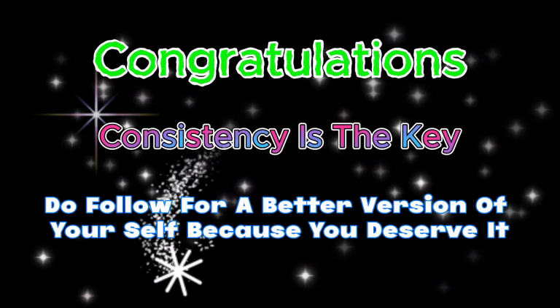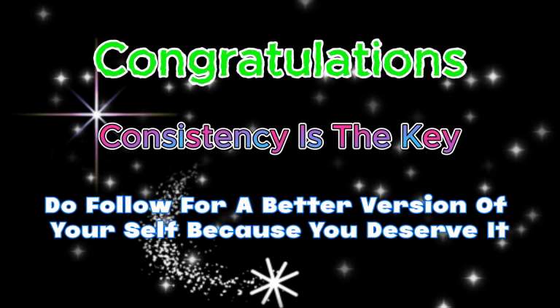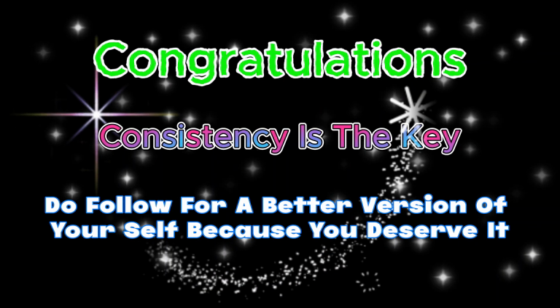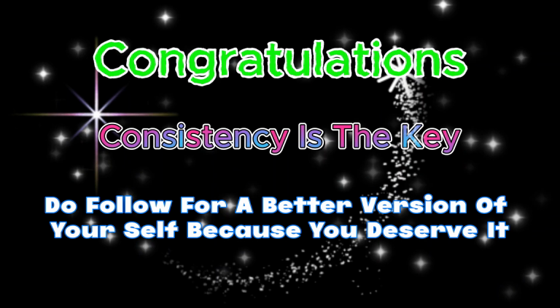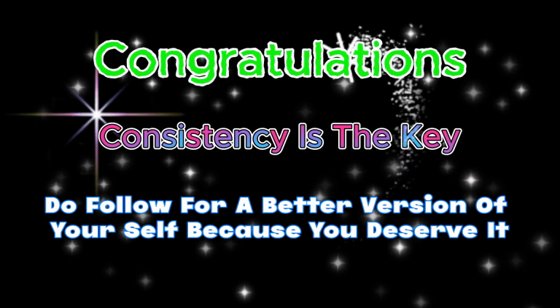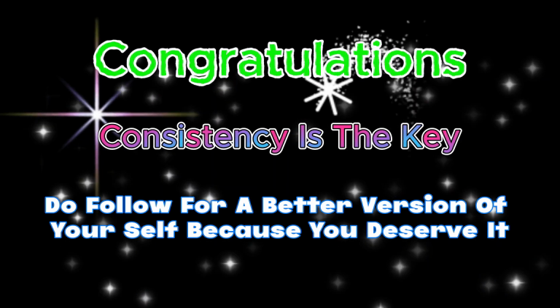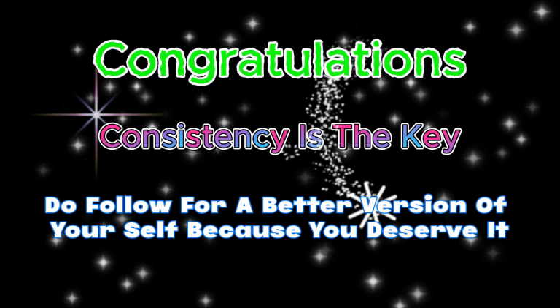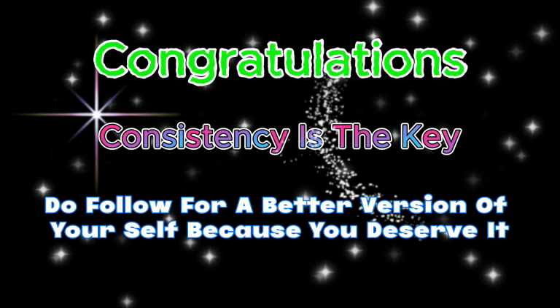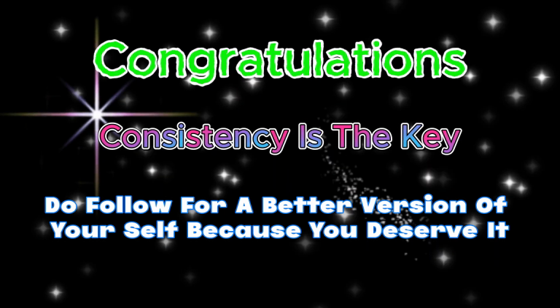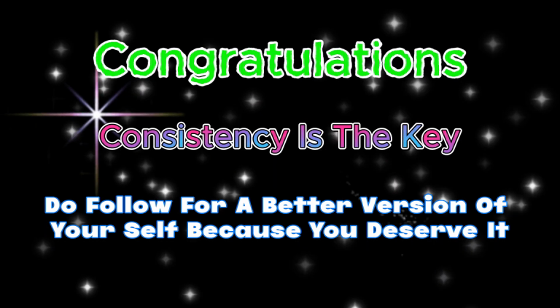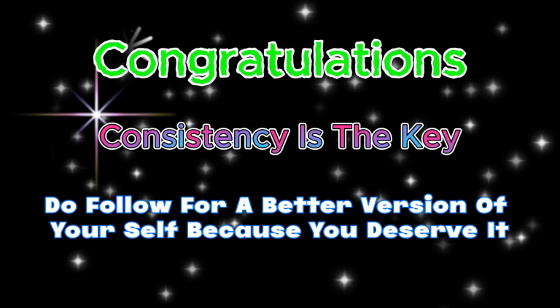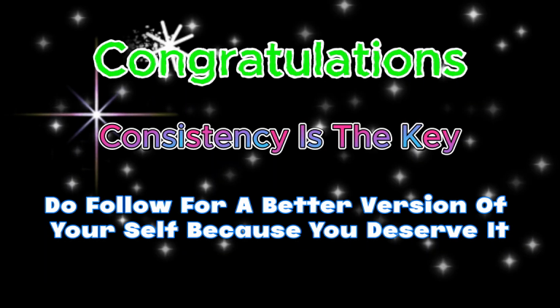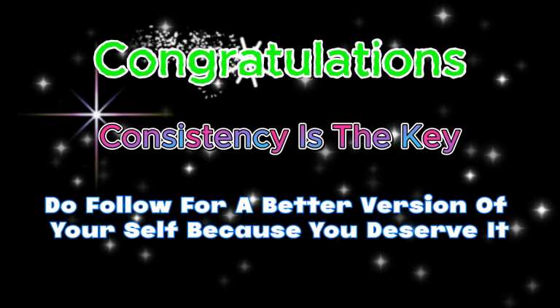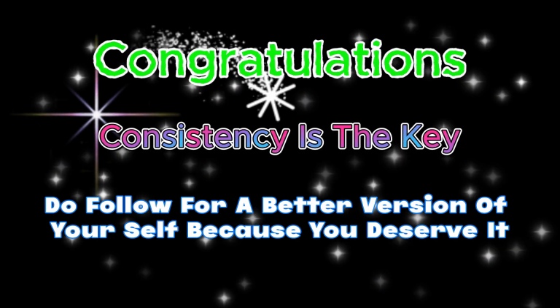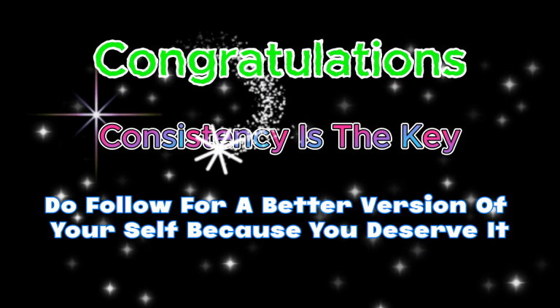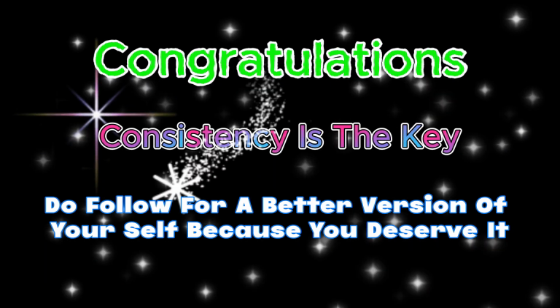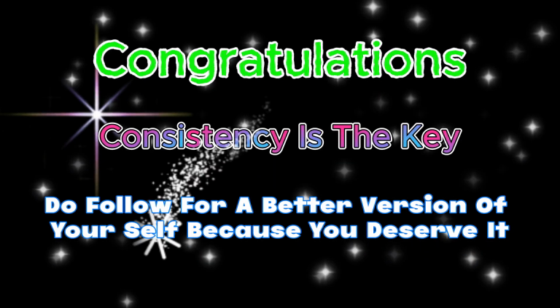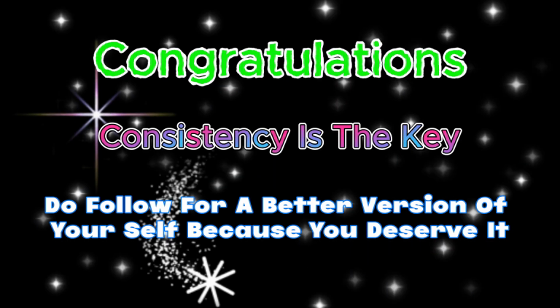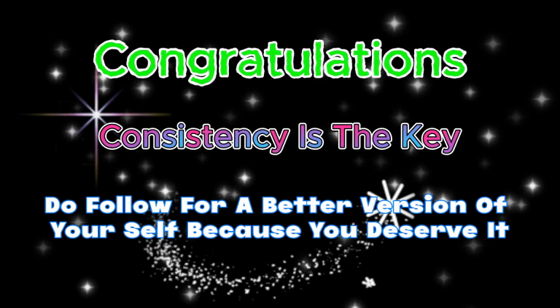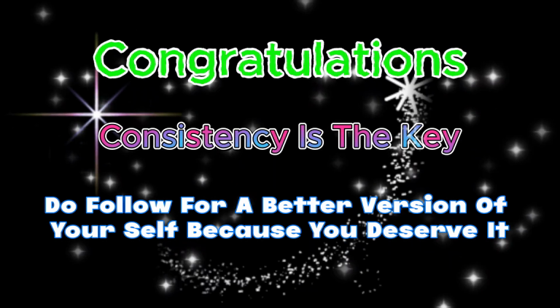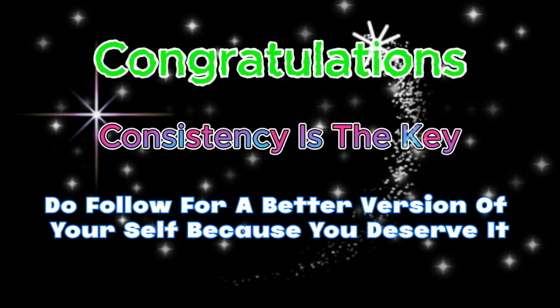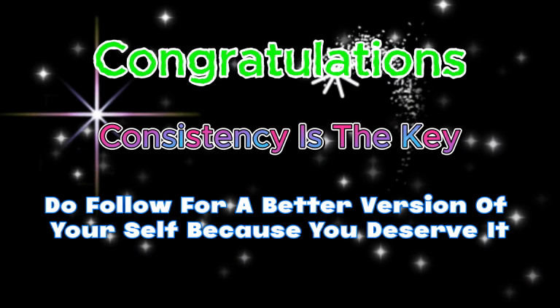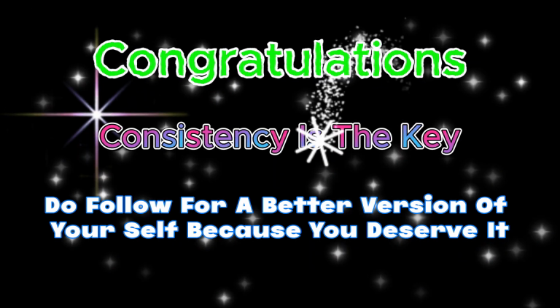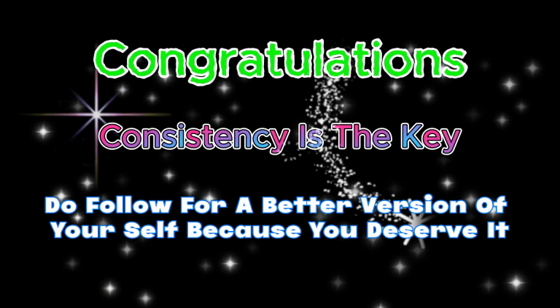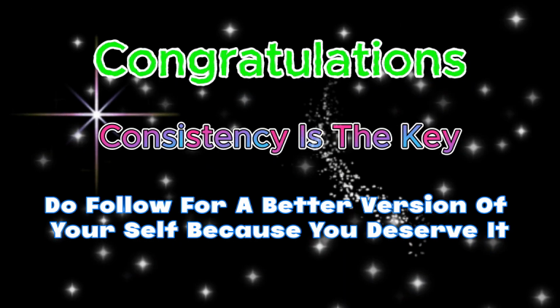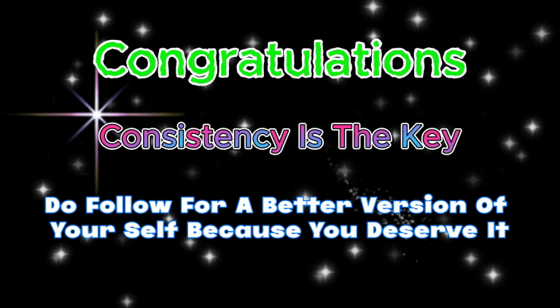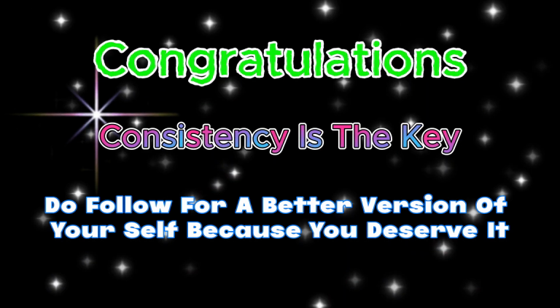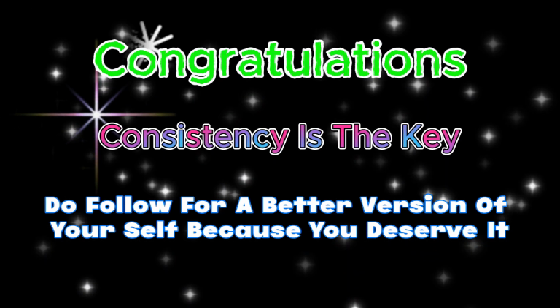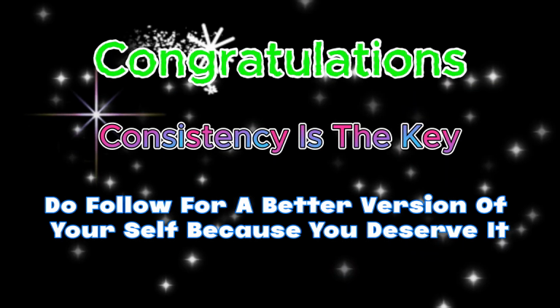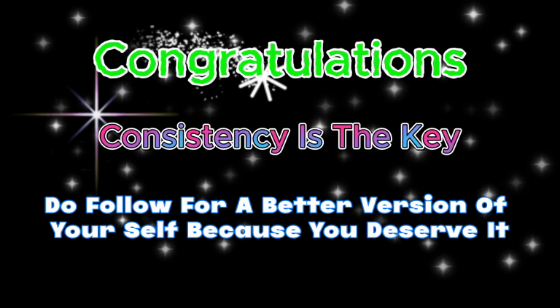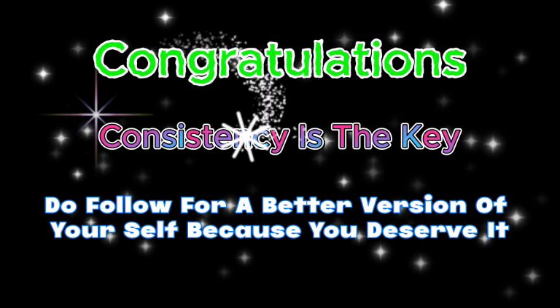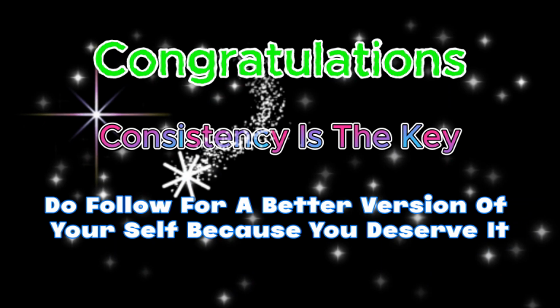Thank you for watching this video, and I'll see you in the next one.